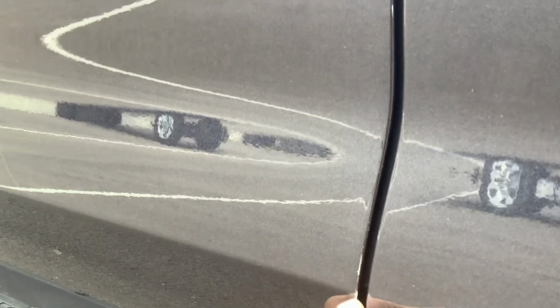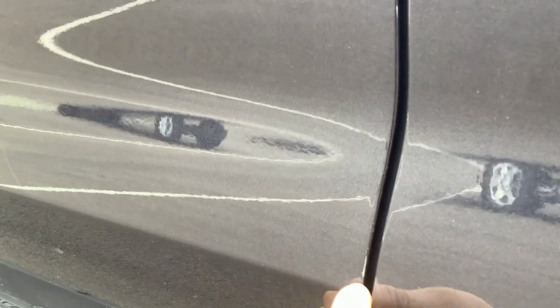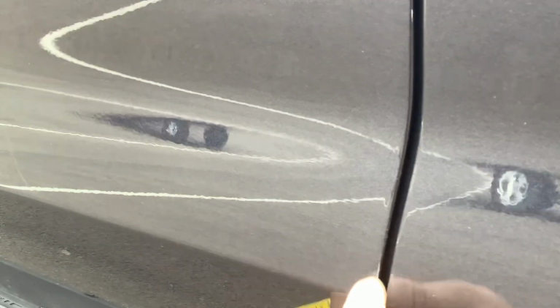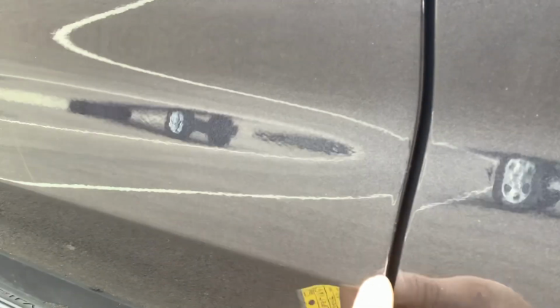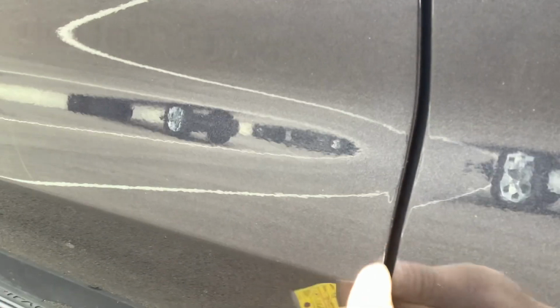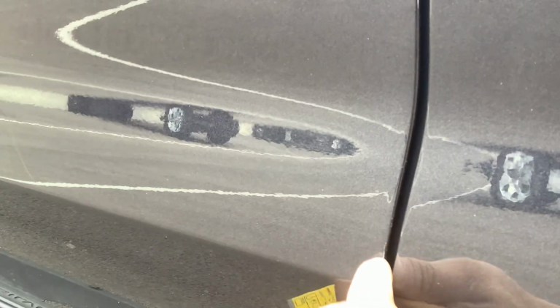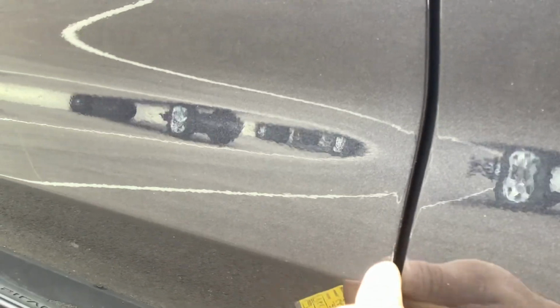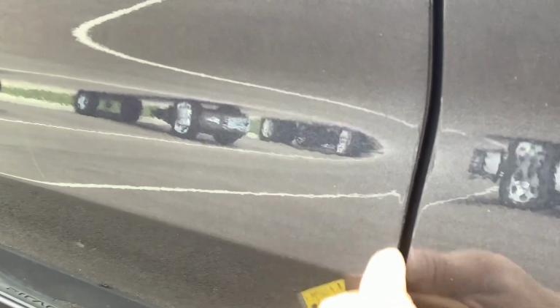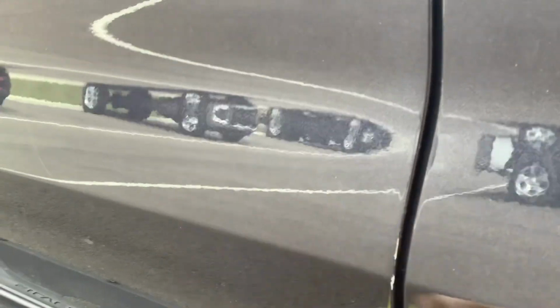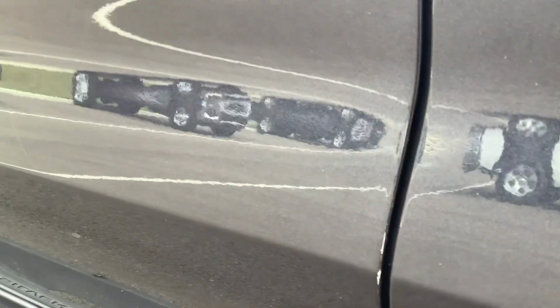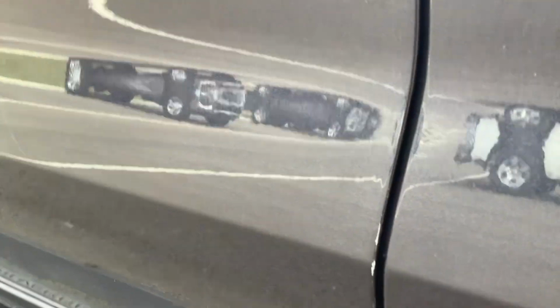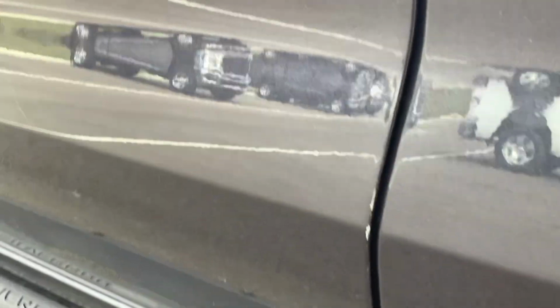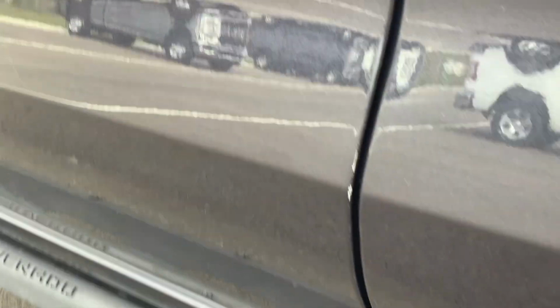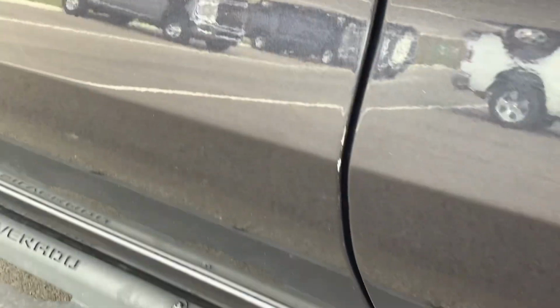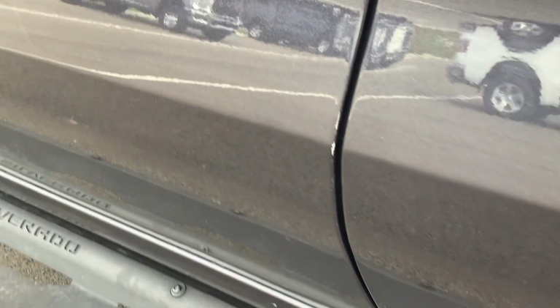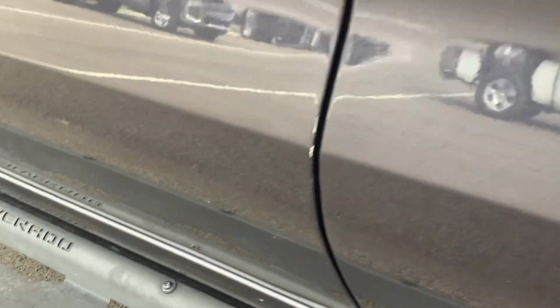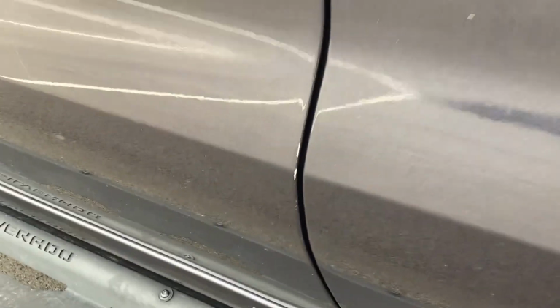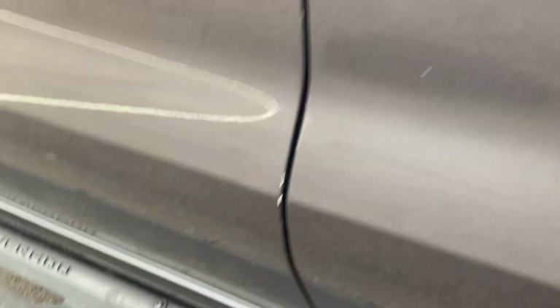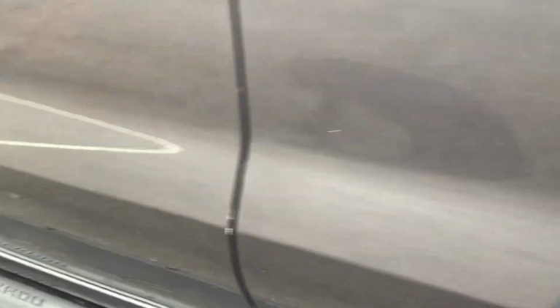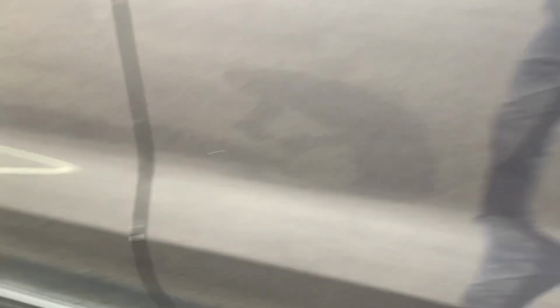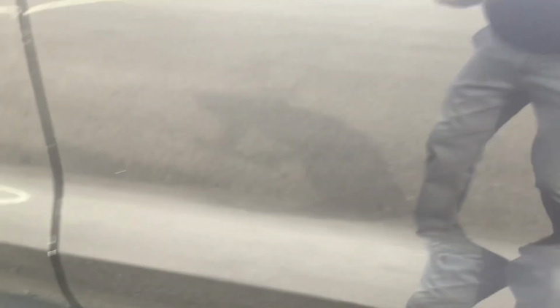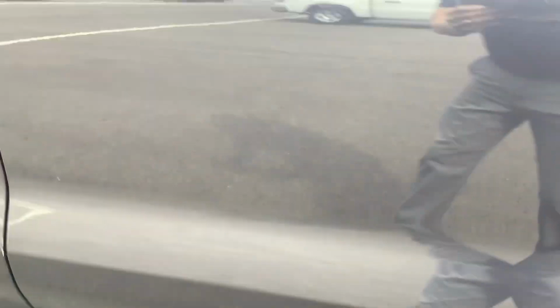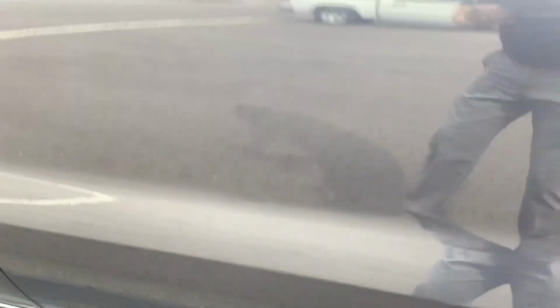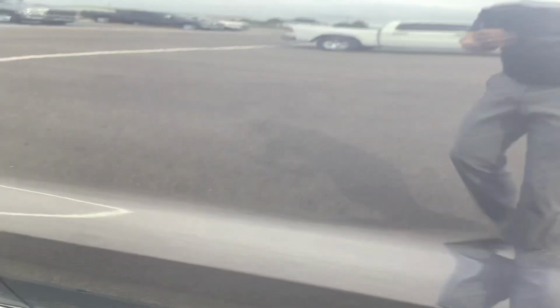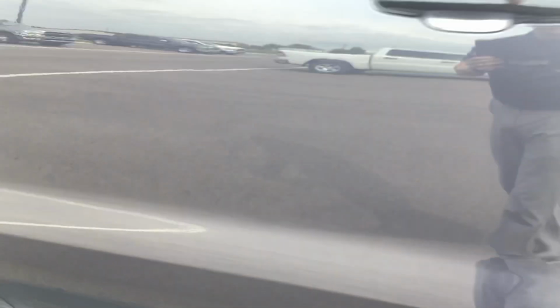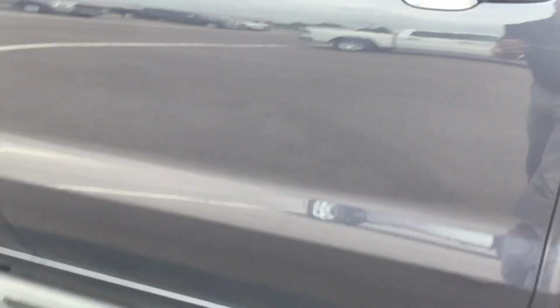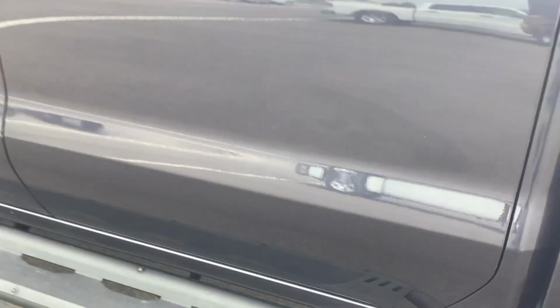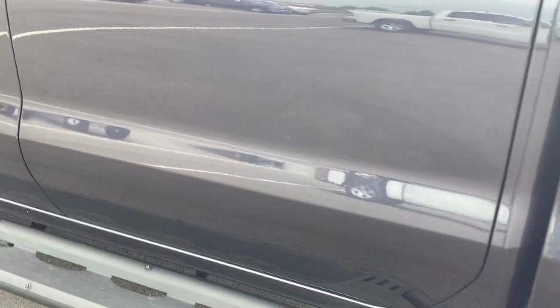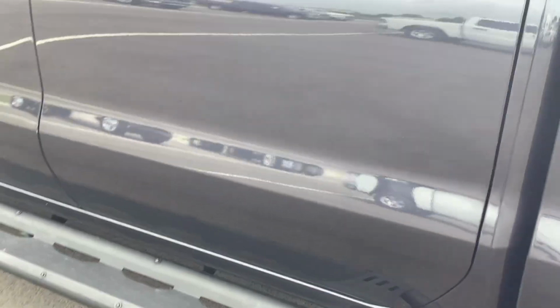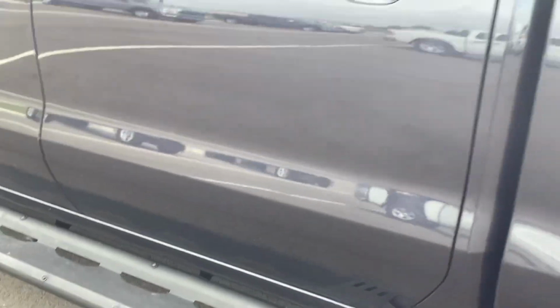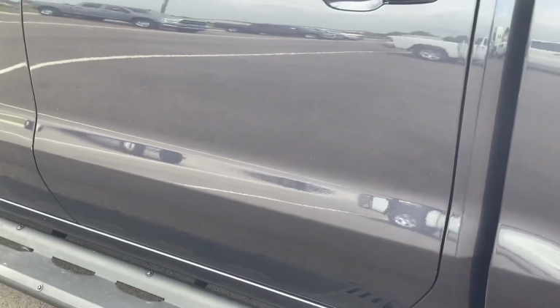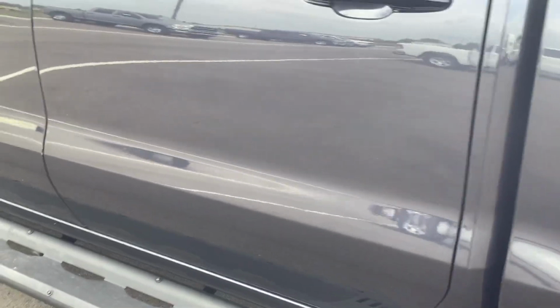Driver's side is really clean. There is a little bit of scratching there on the door.